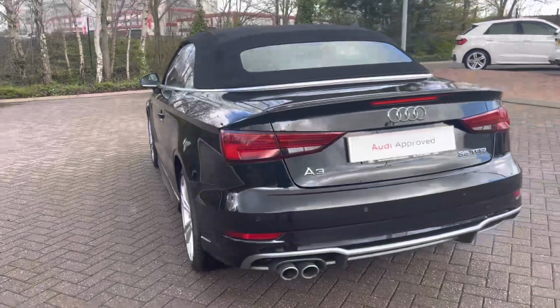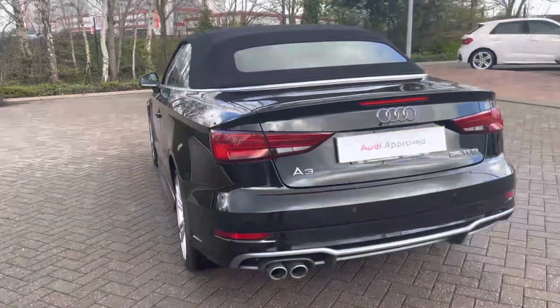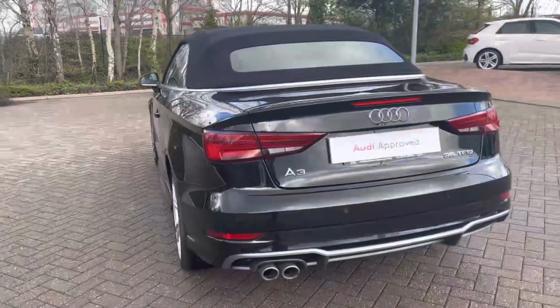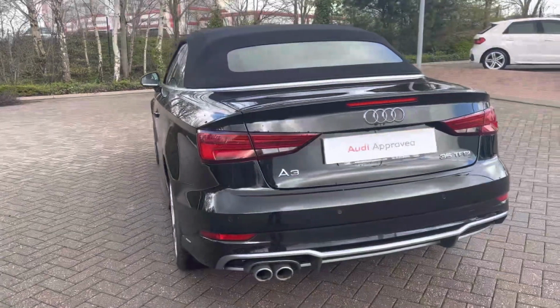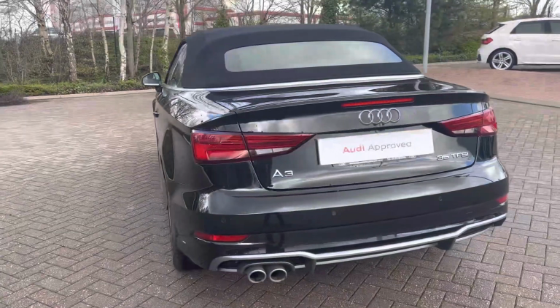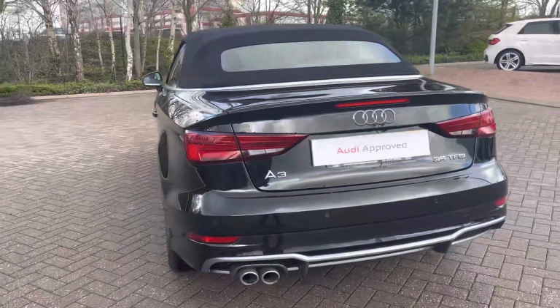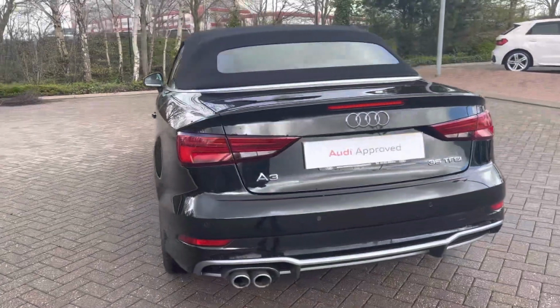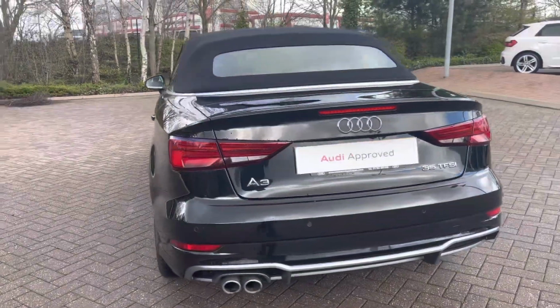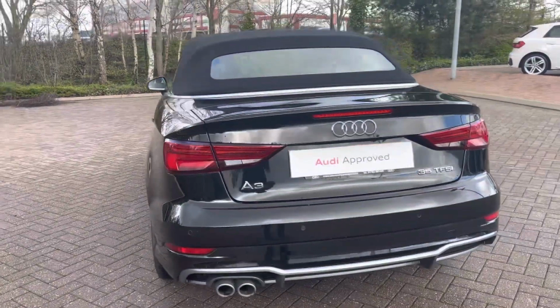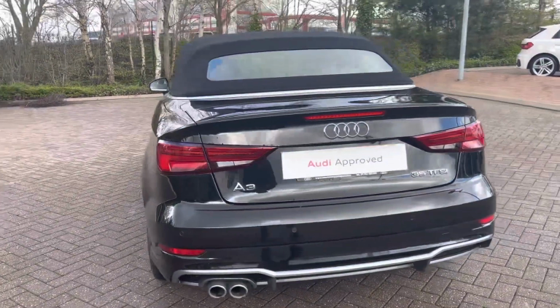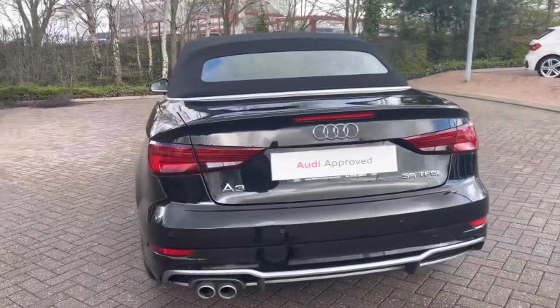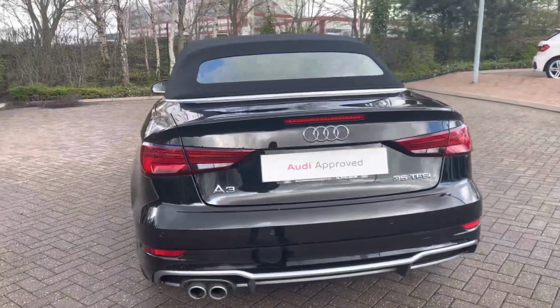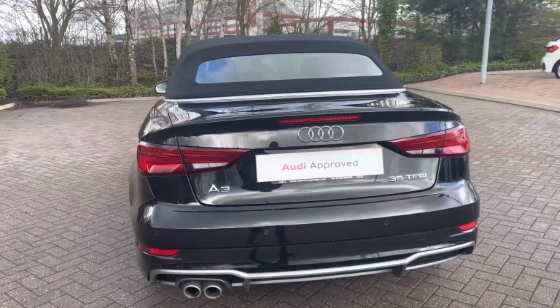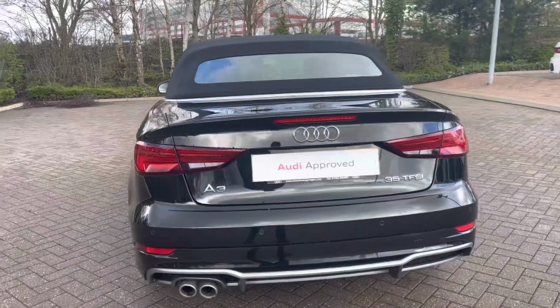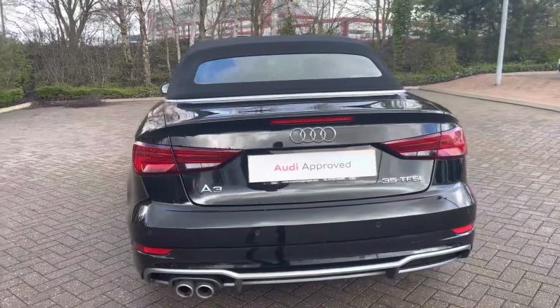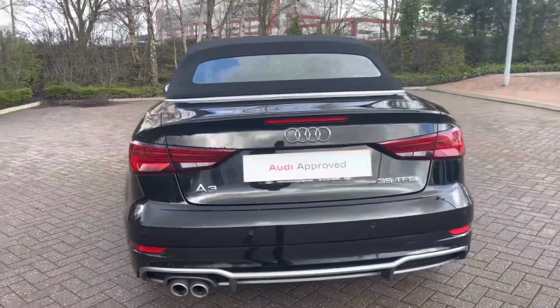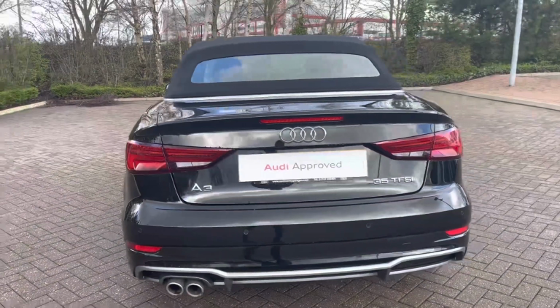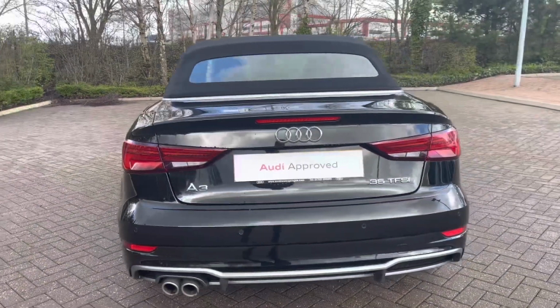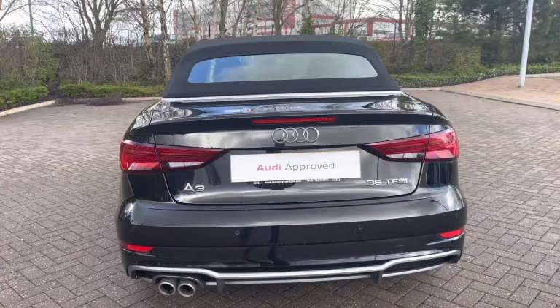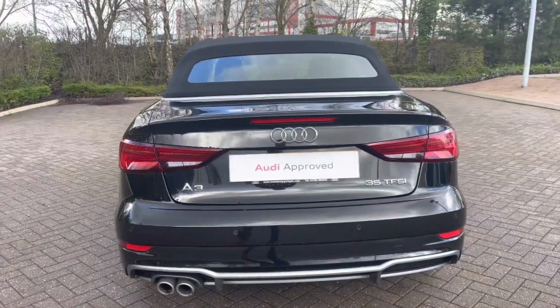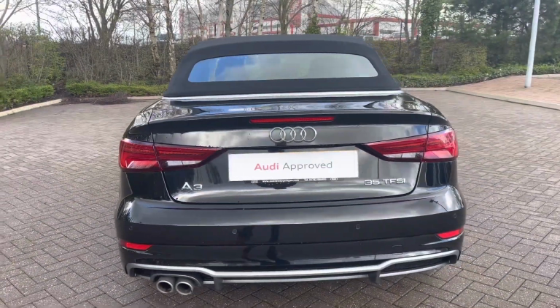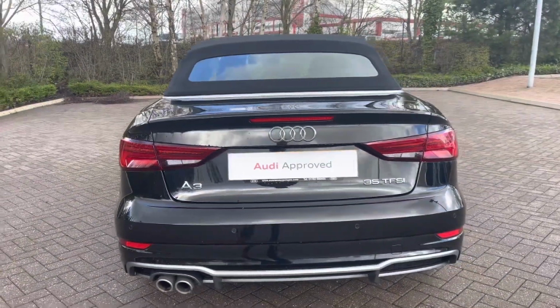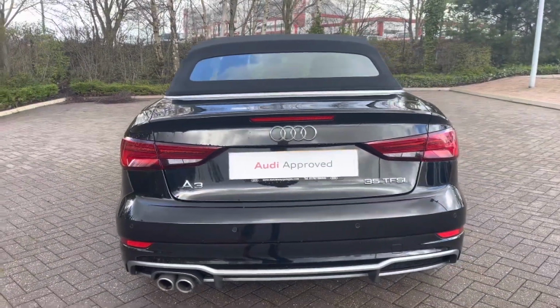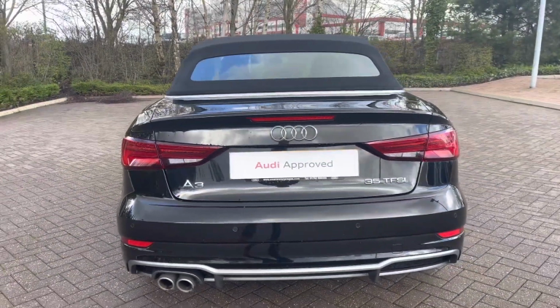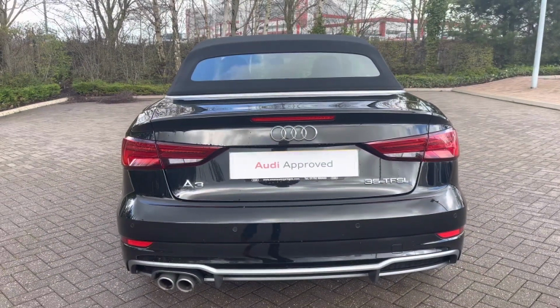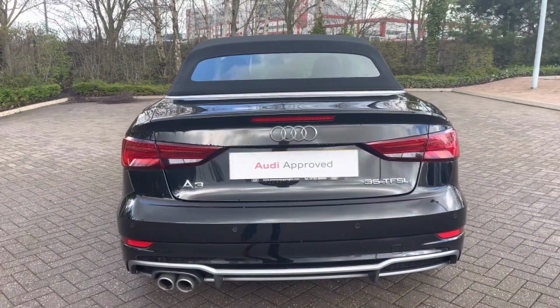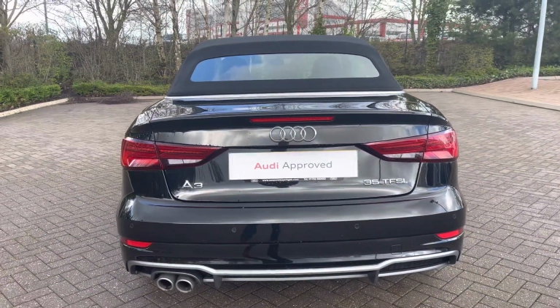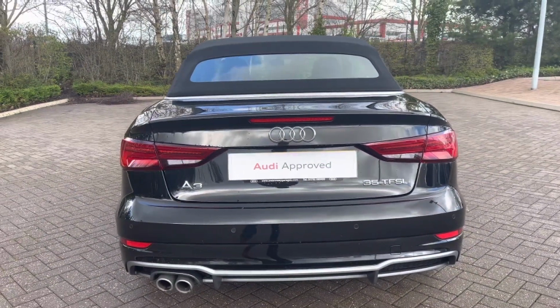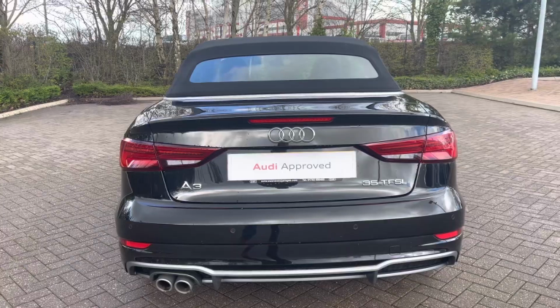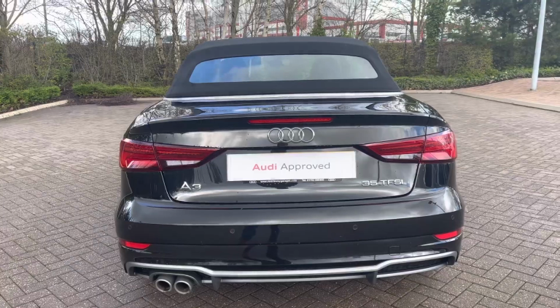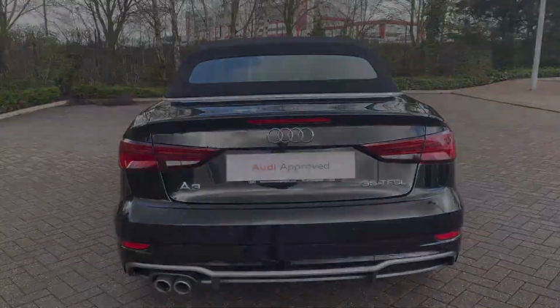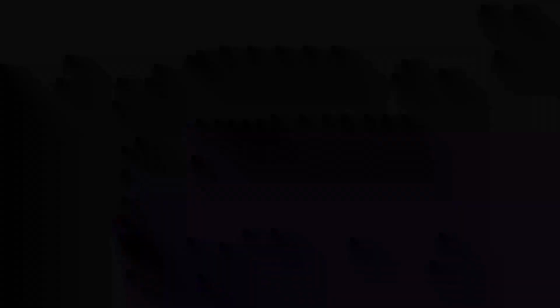It has undergone a multipoint check with ourselves at Stoke Audi at 12,714 miles.